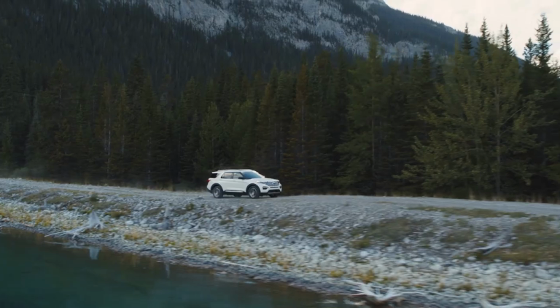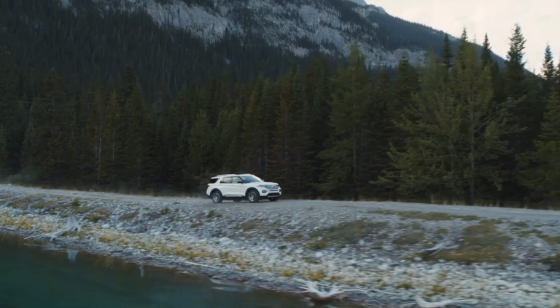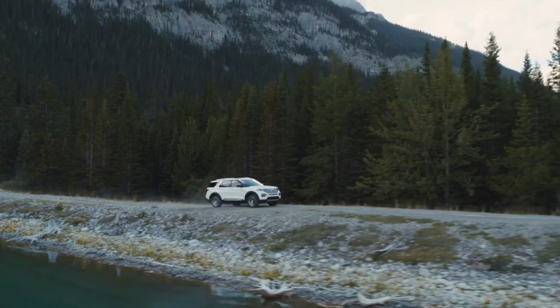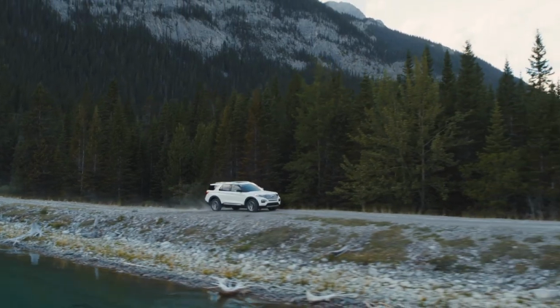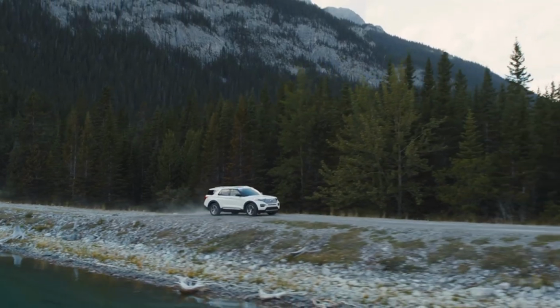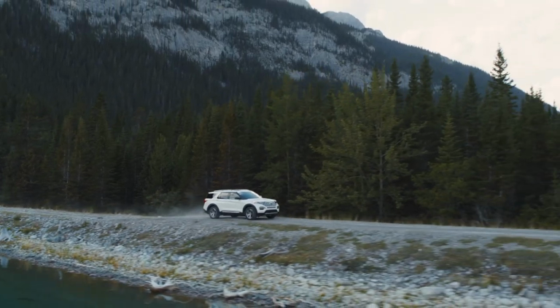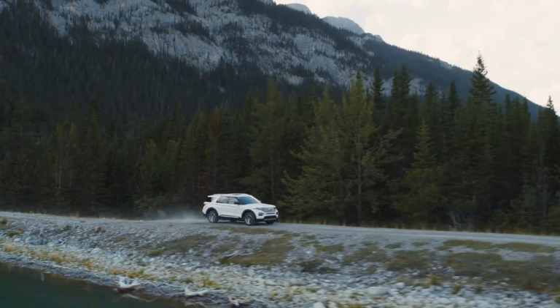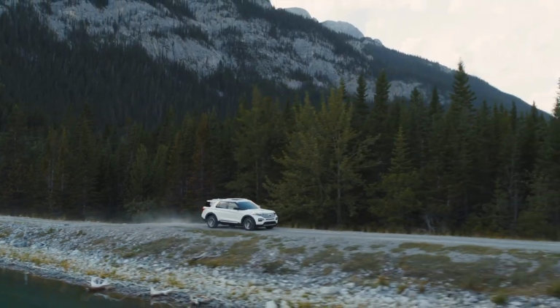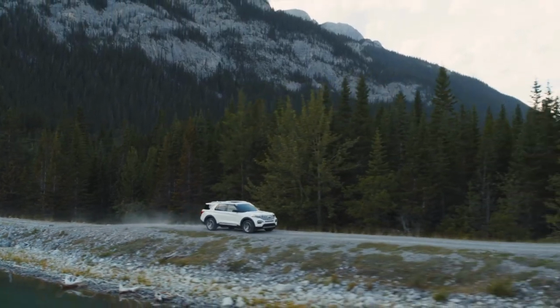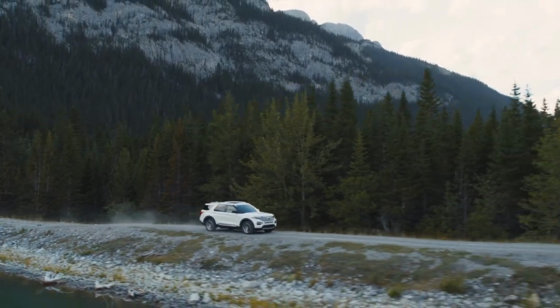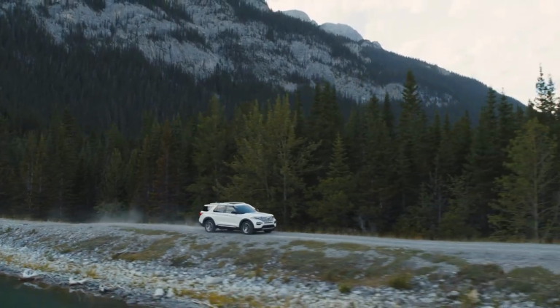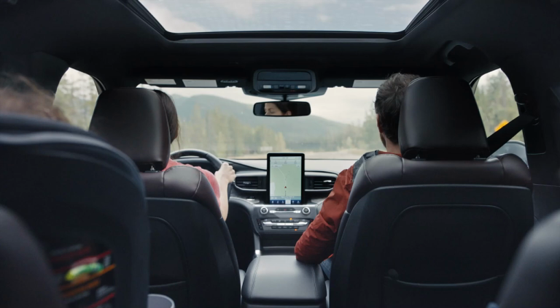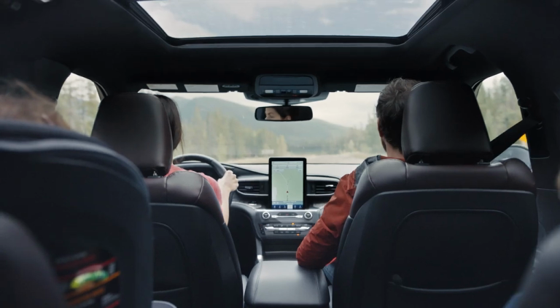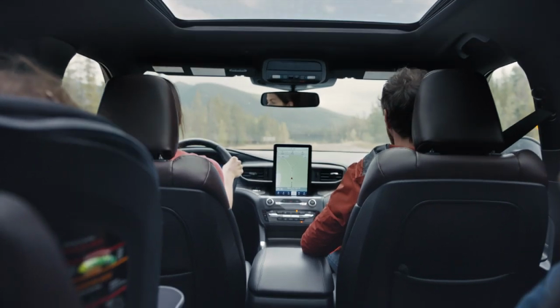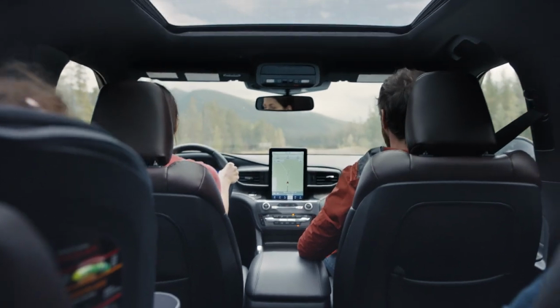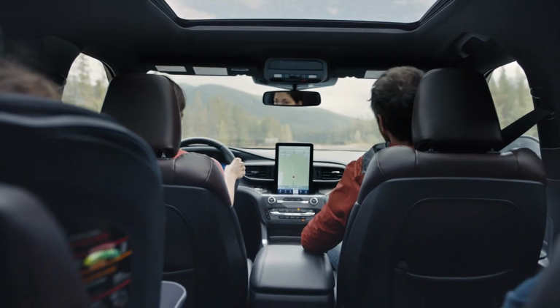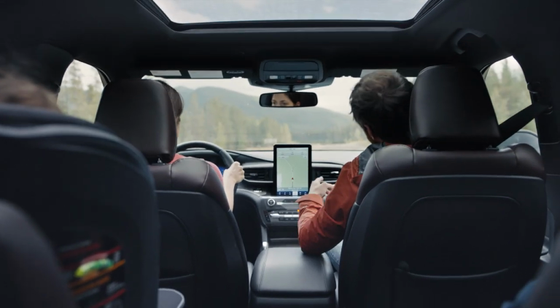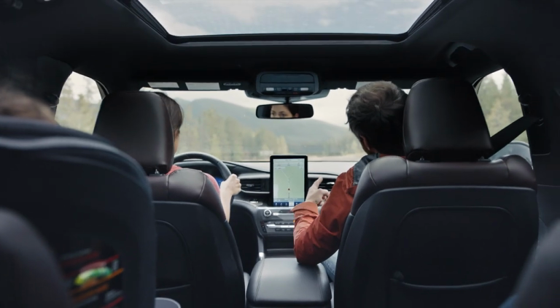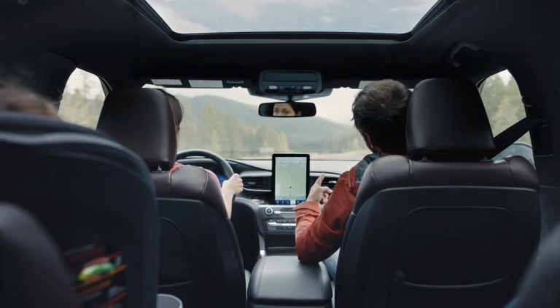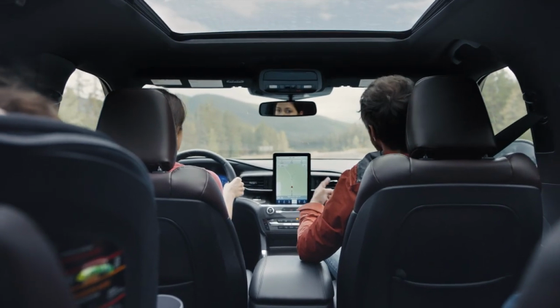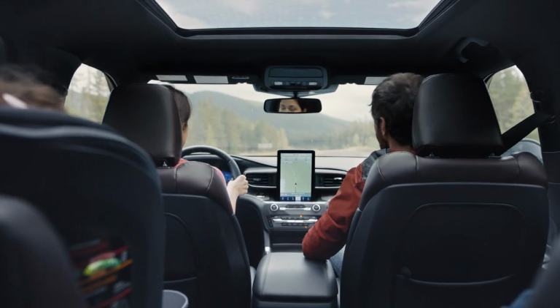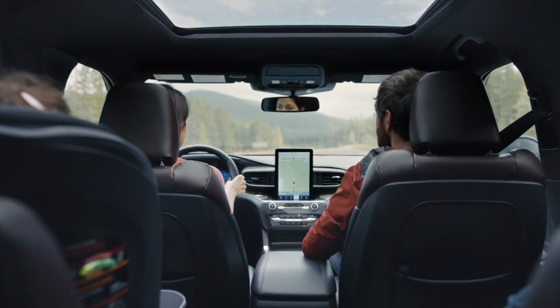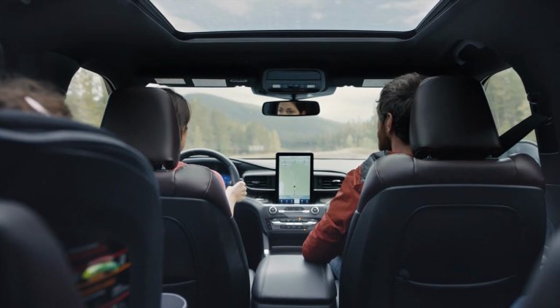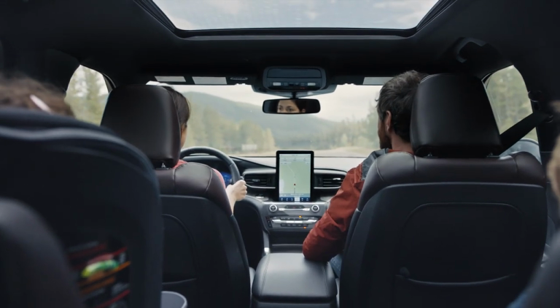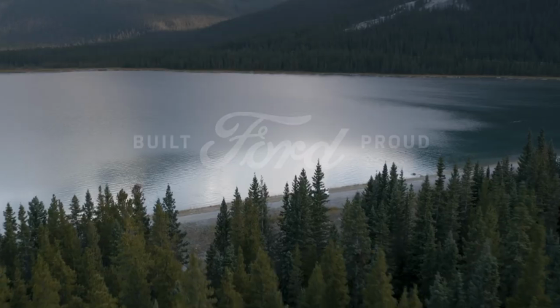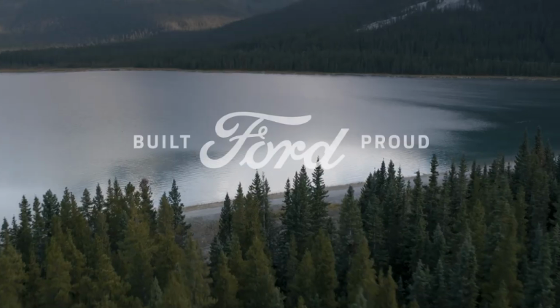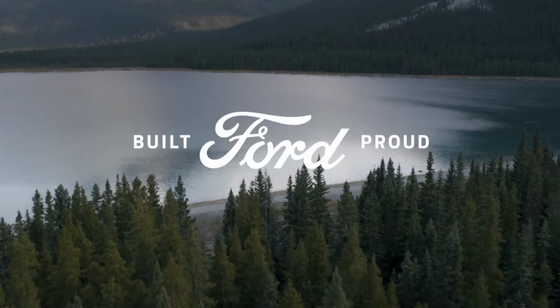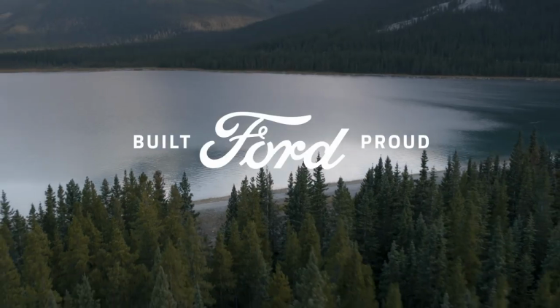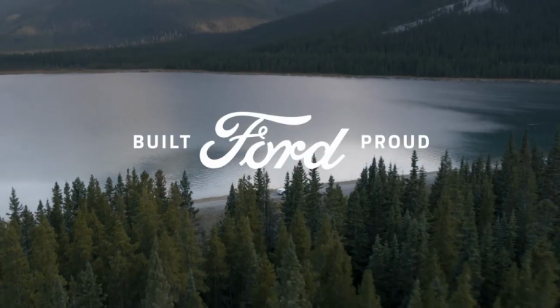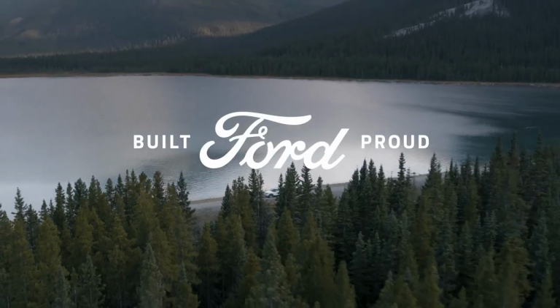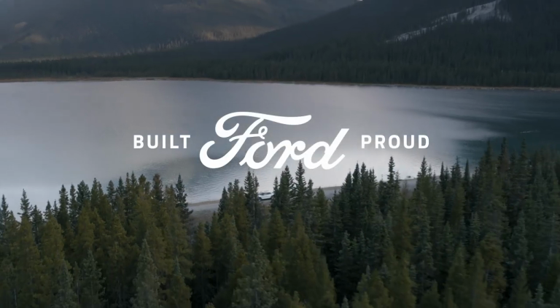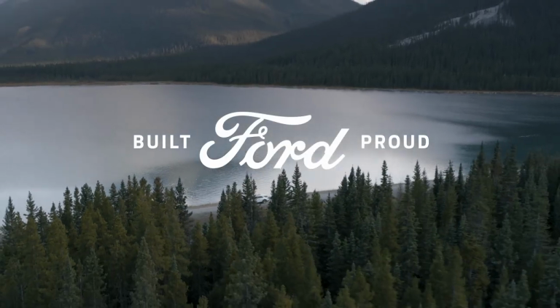We're exploring being parents. We're exploring being outdoor enthusiasts. It's the essence of what the Explorer is designed to do.